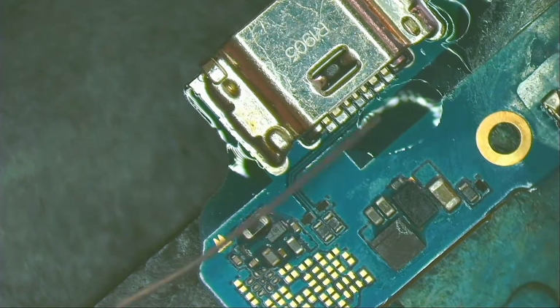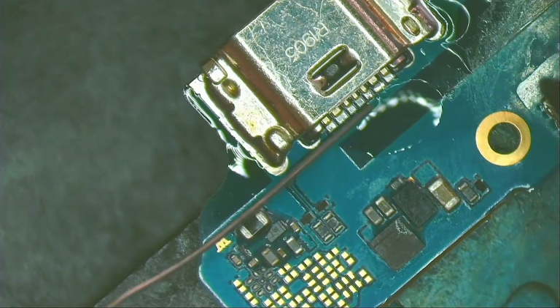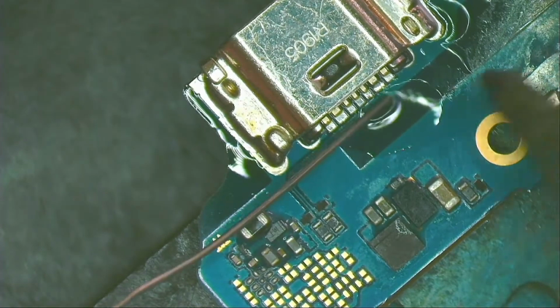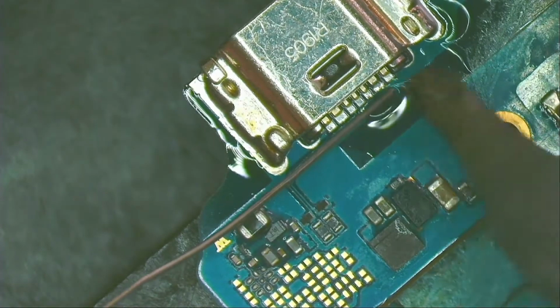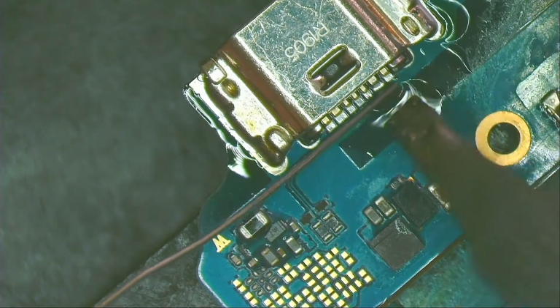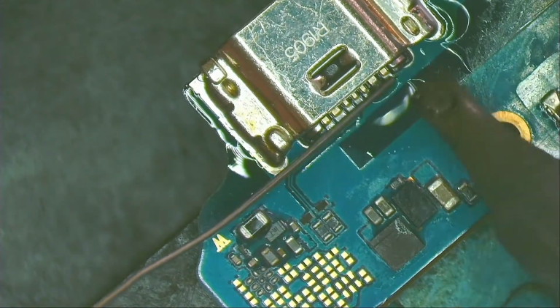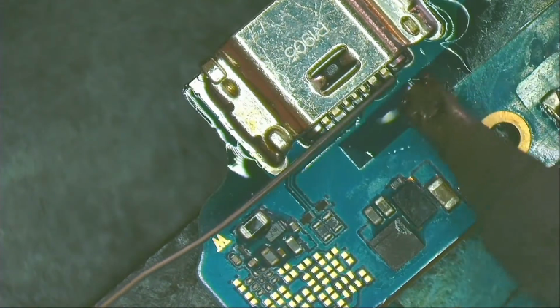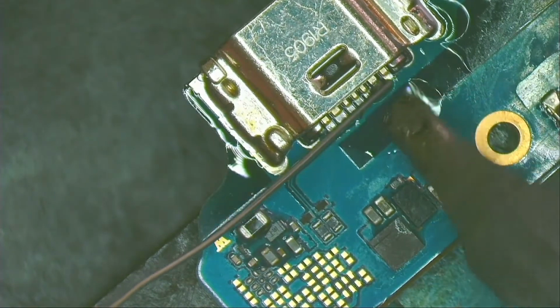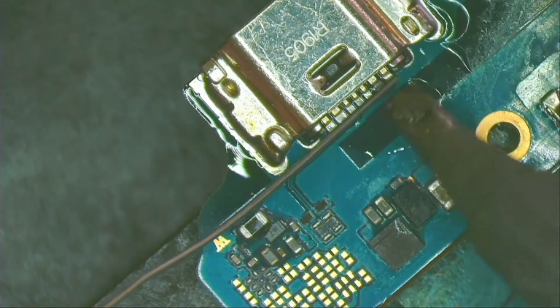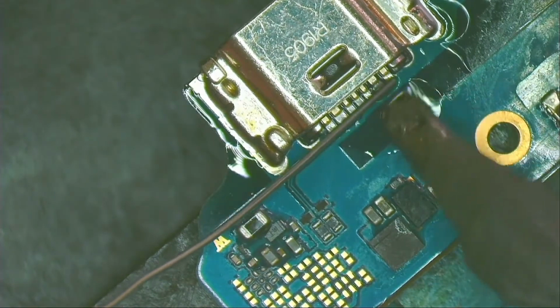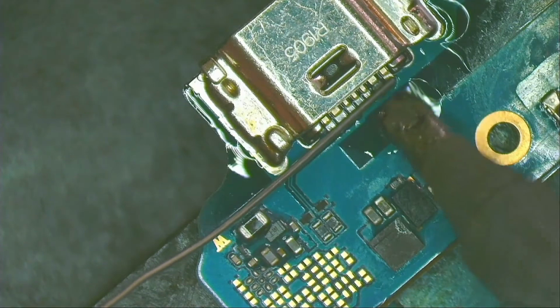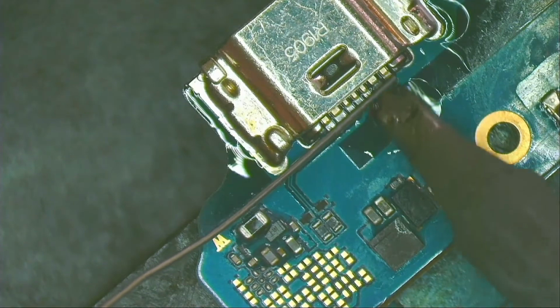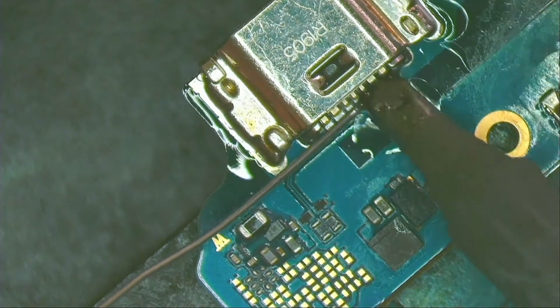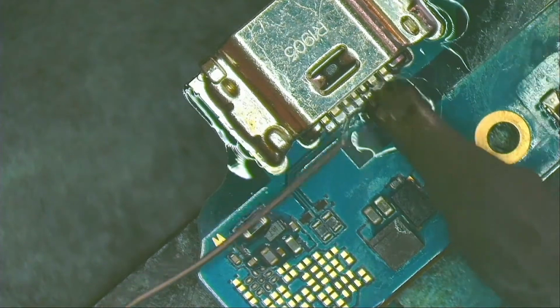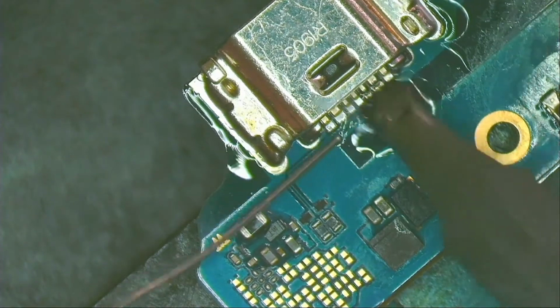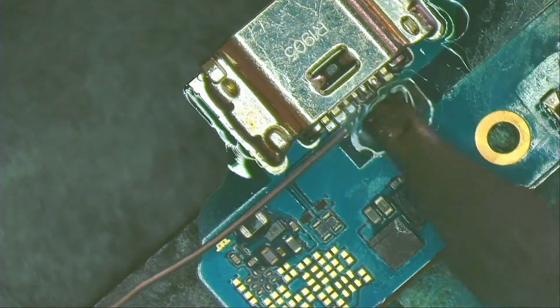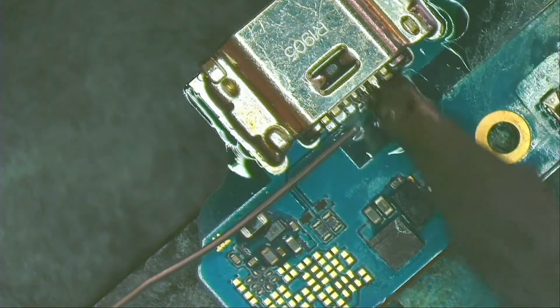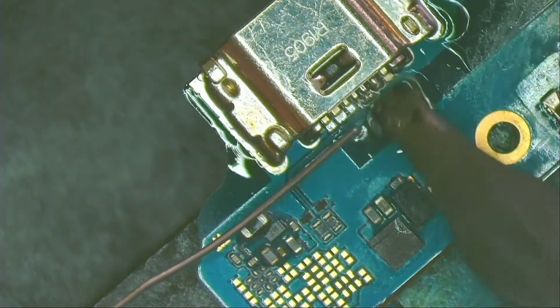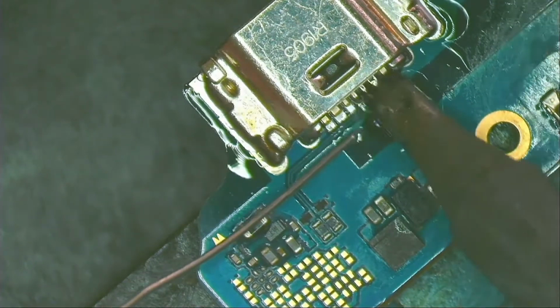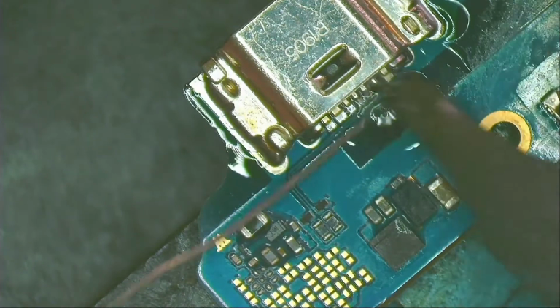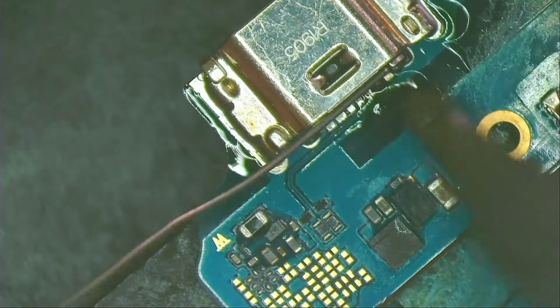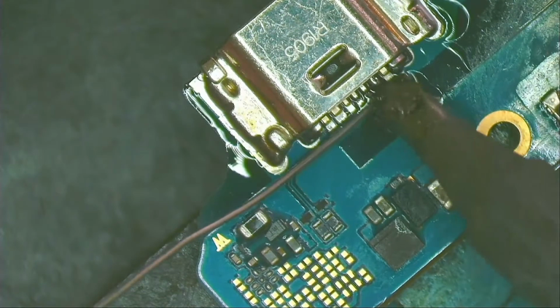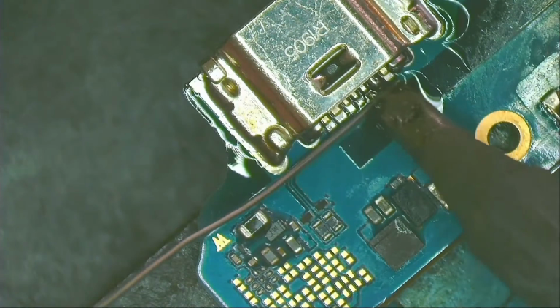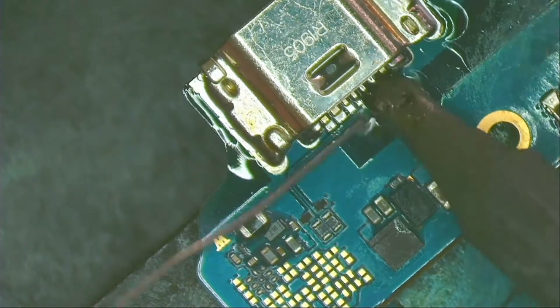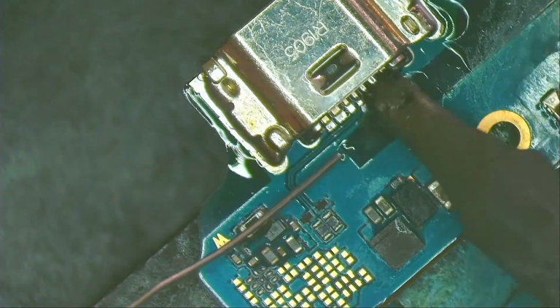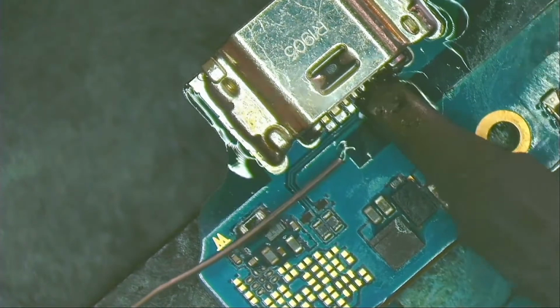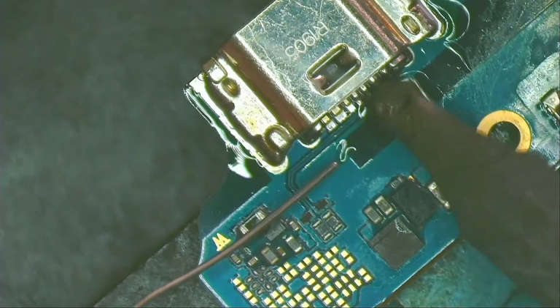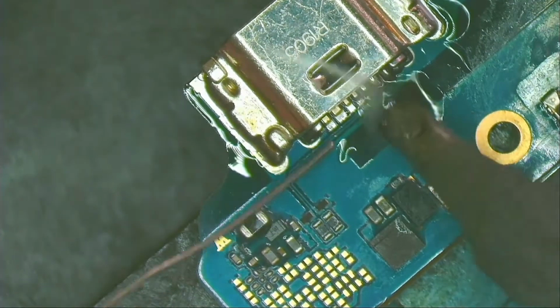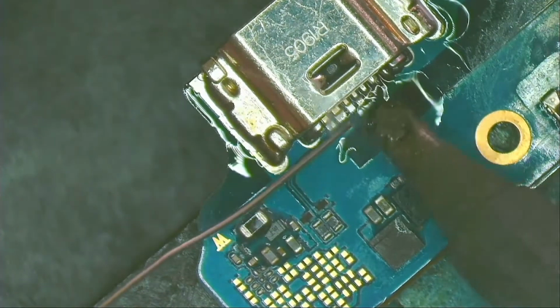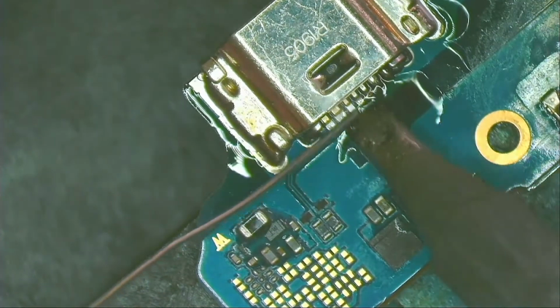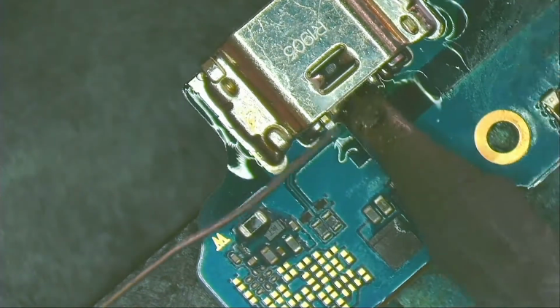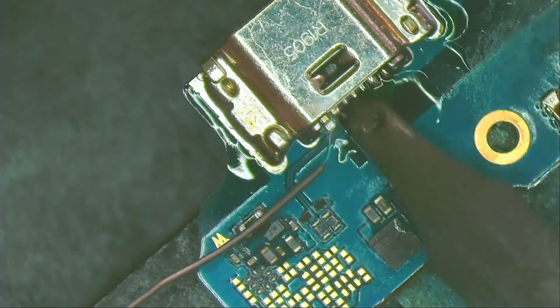With good flux, the right temperature, and good quality solder, soldering the legs is a matter of touching the pins with the tip of the soldering iron.